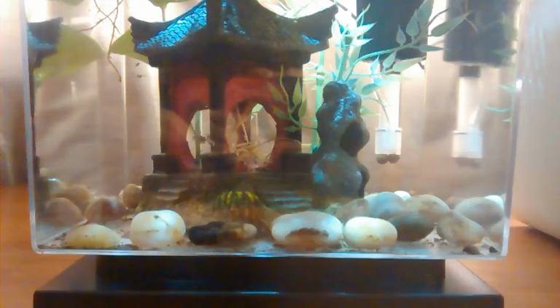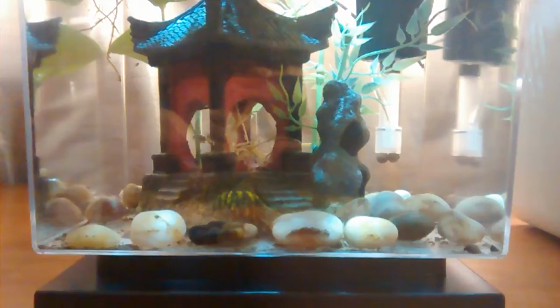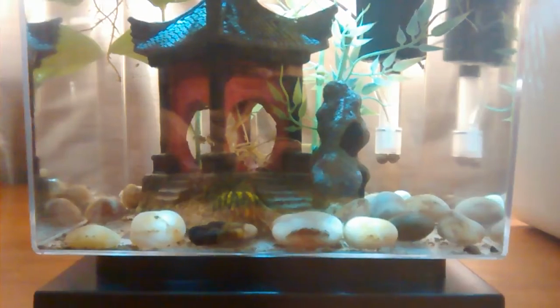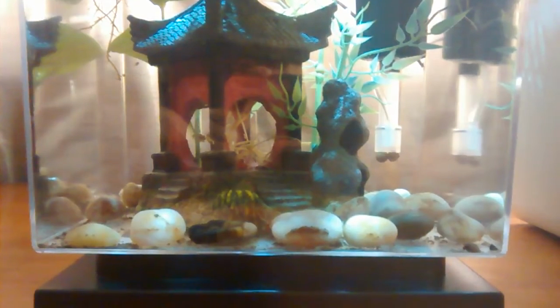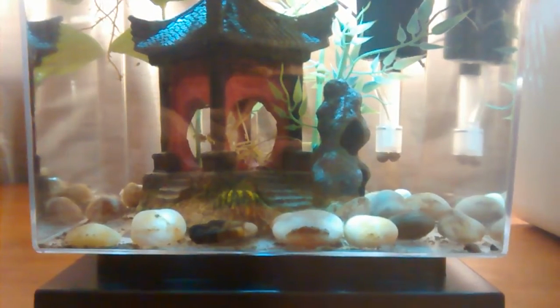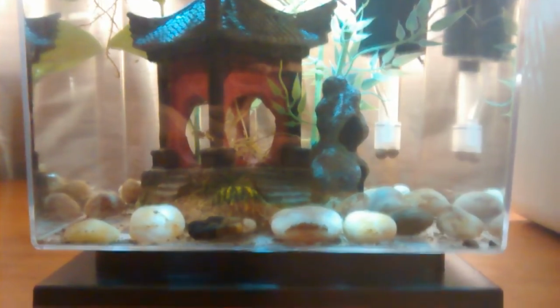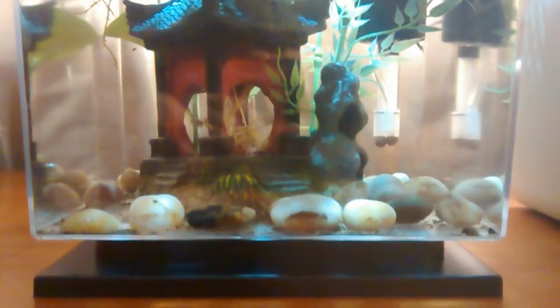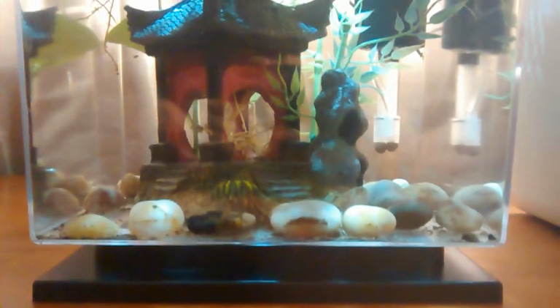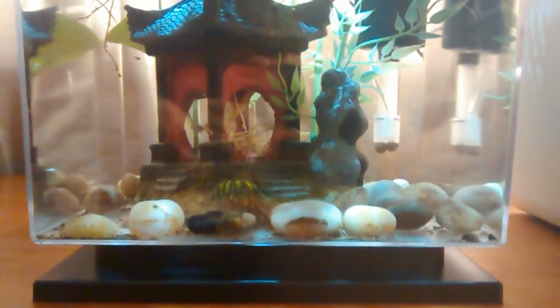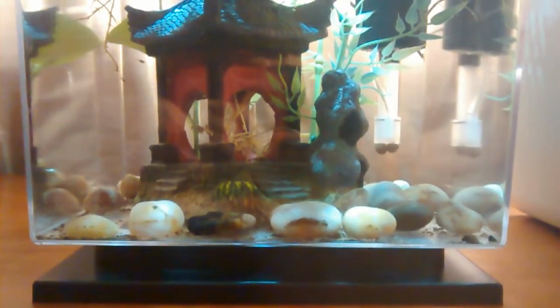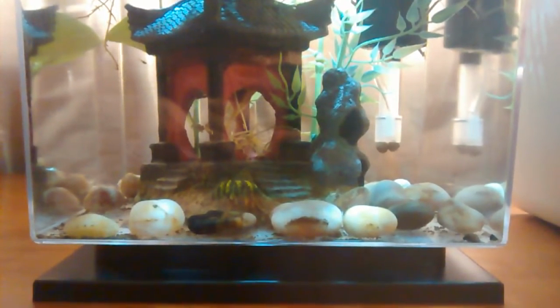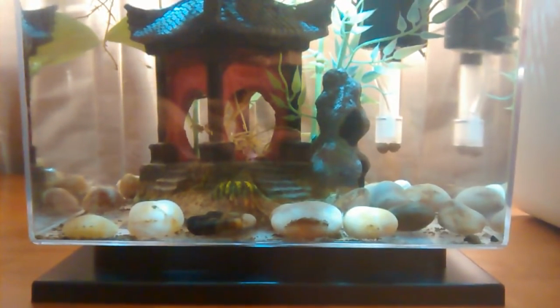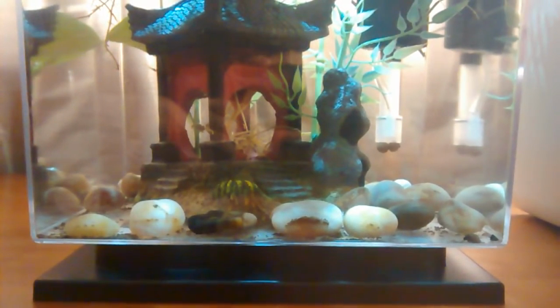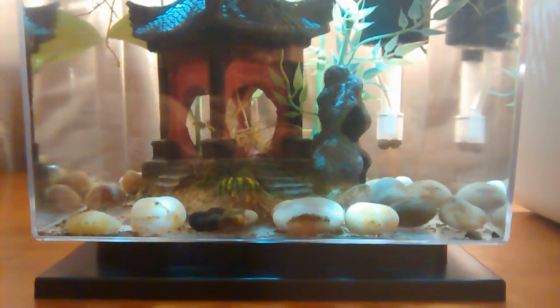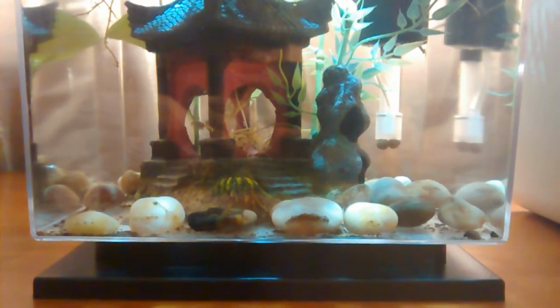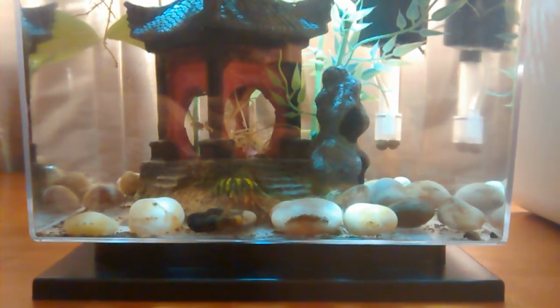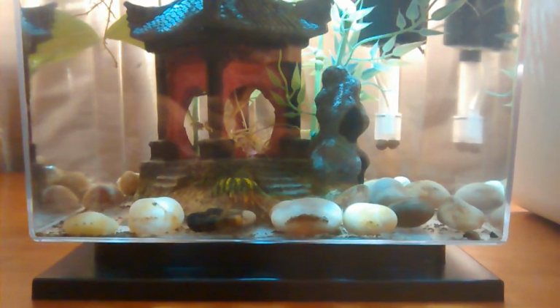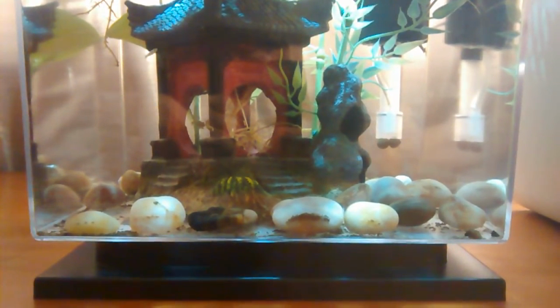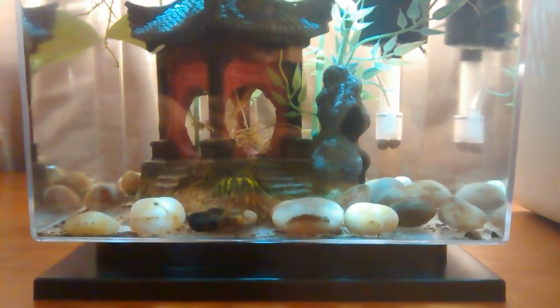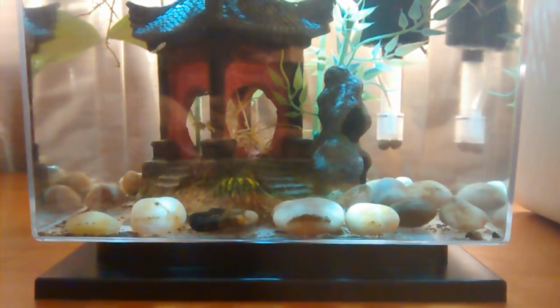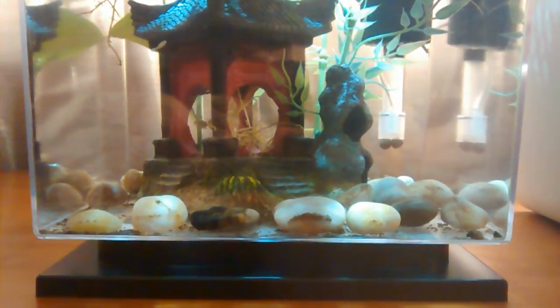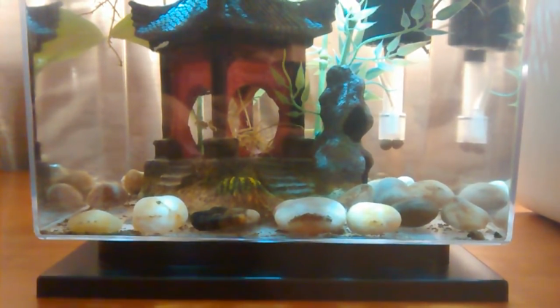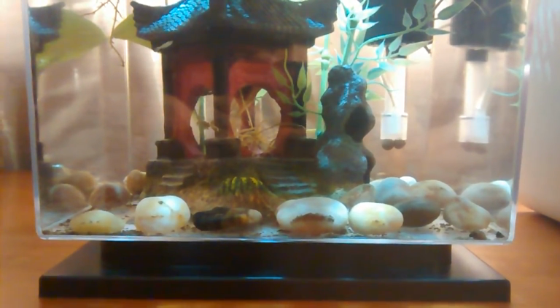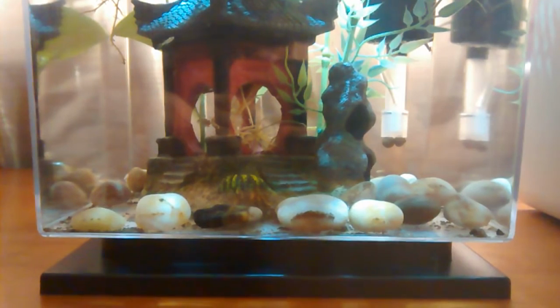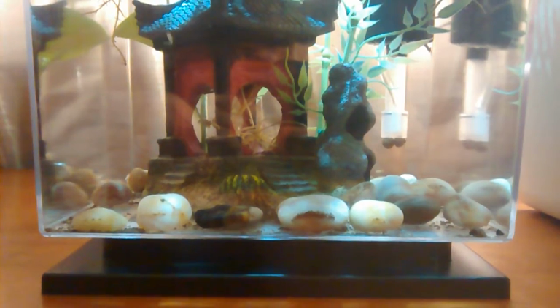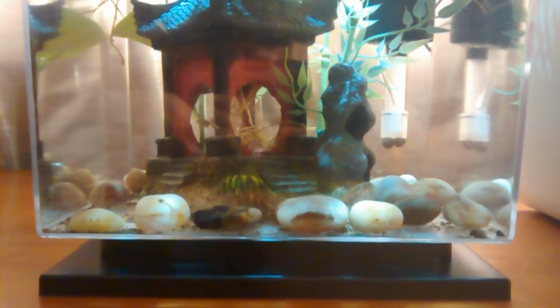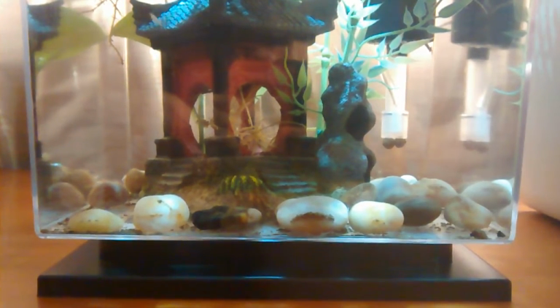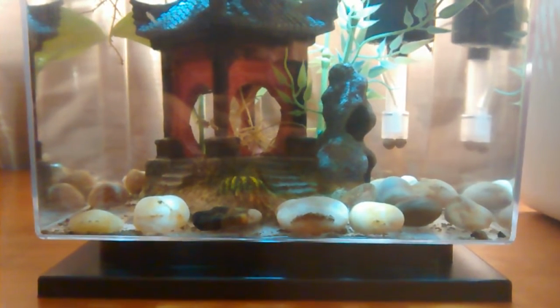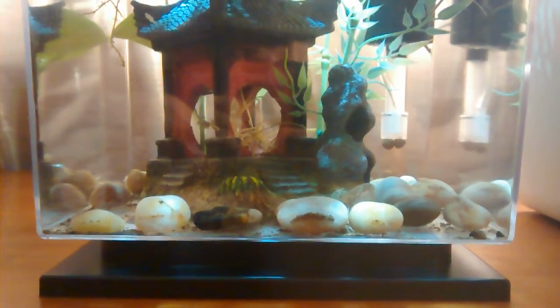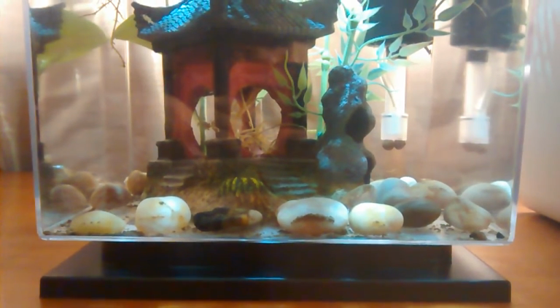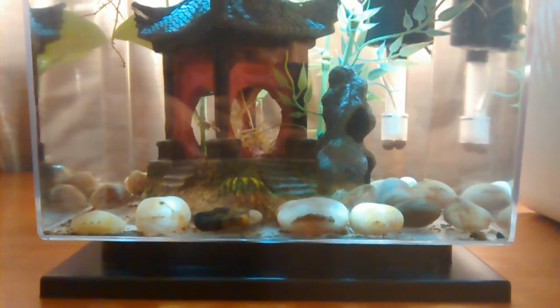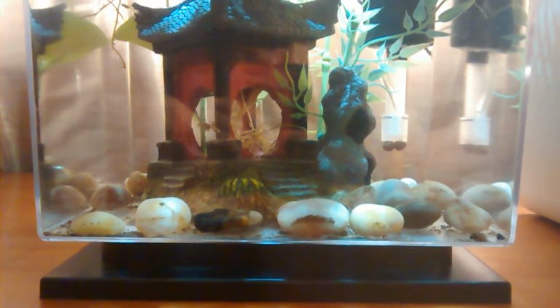Hello YouTube! How's it going? Today I want to show you my tetra cube modified into an aquaponic system.